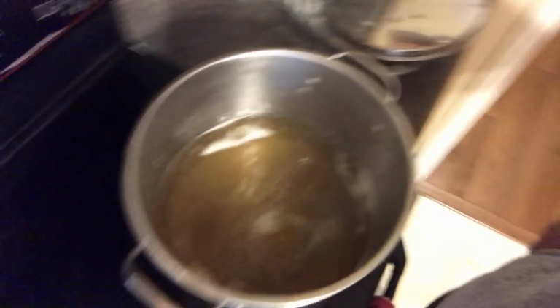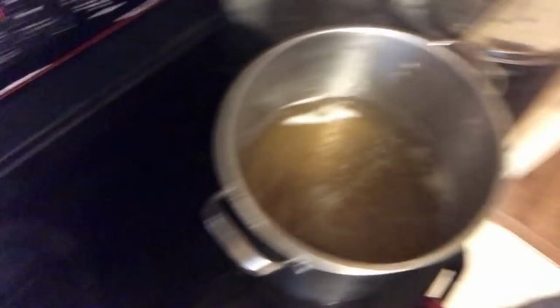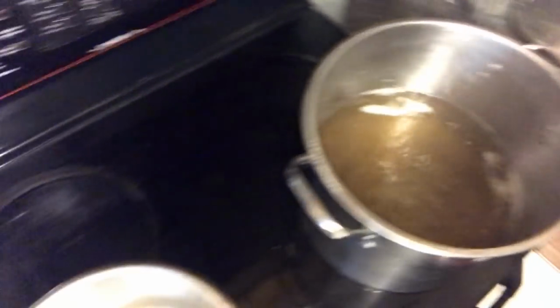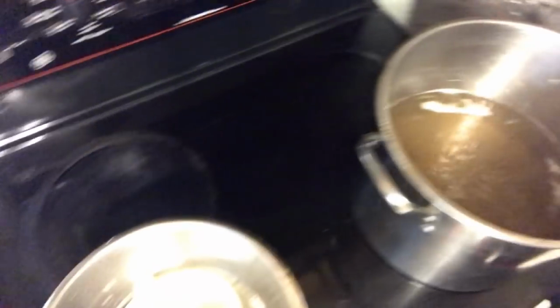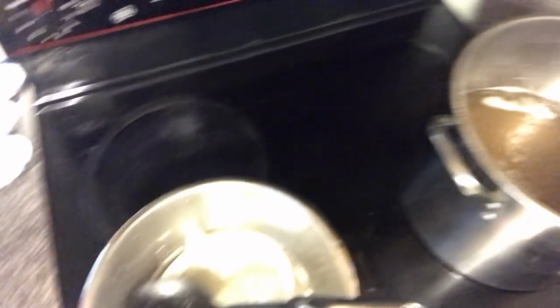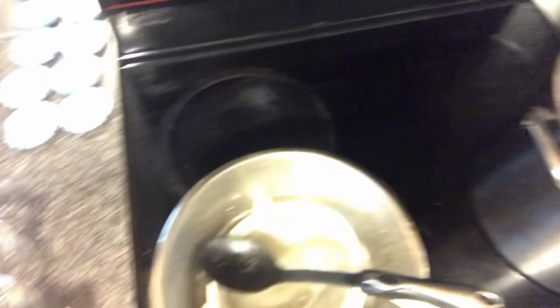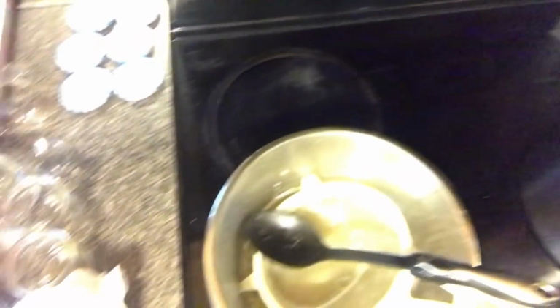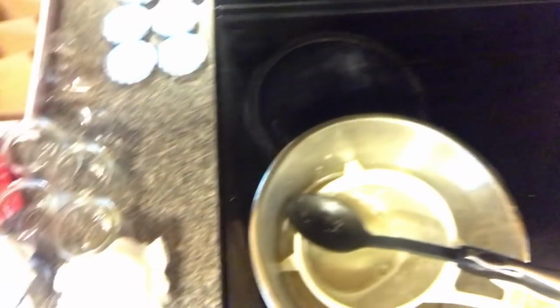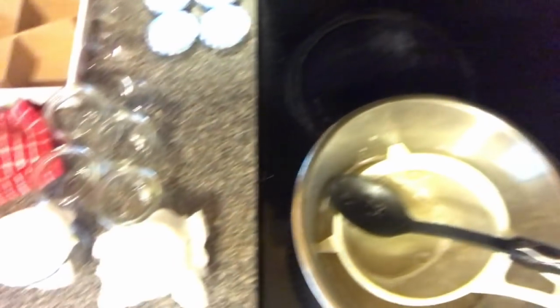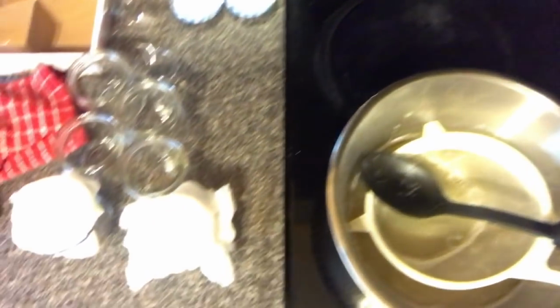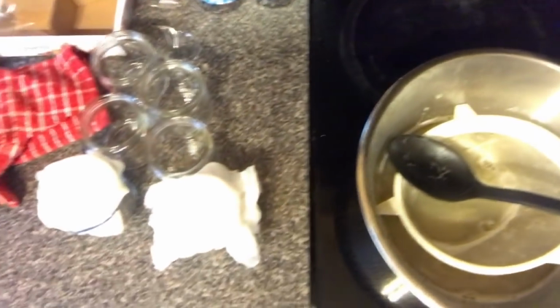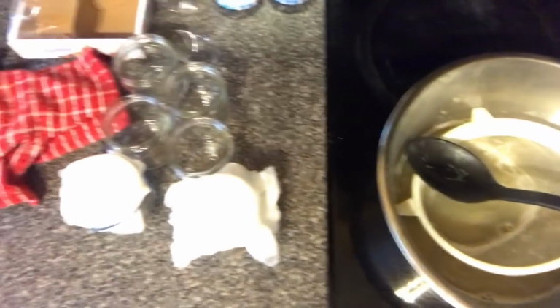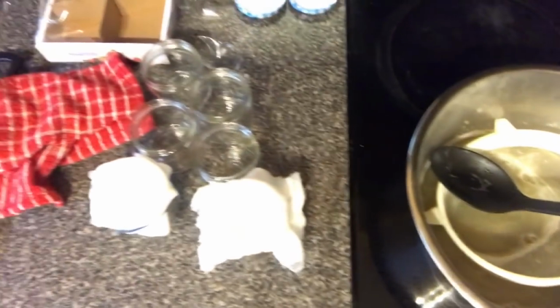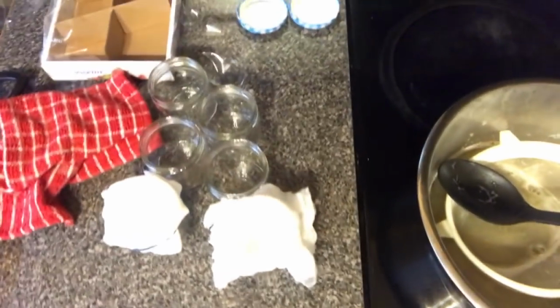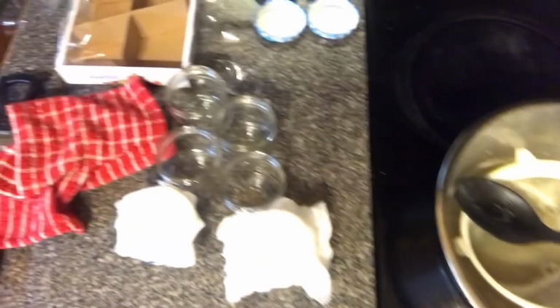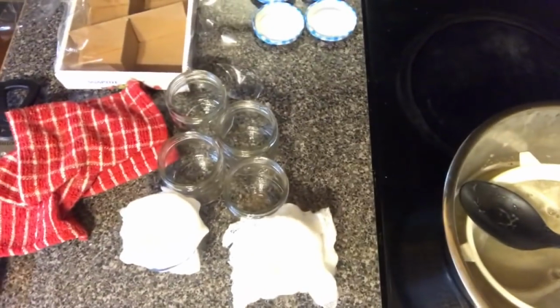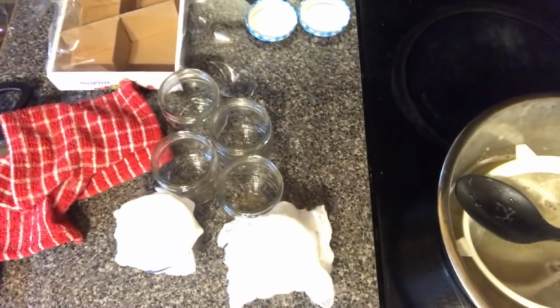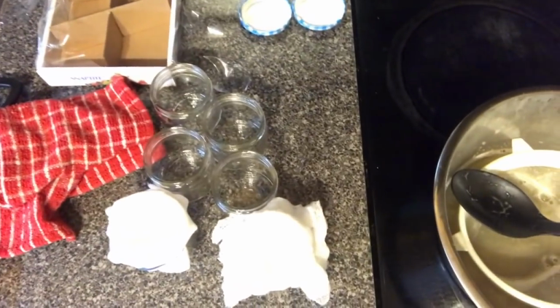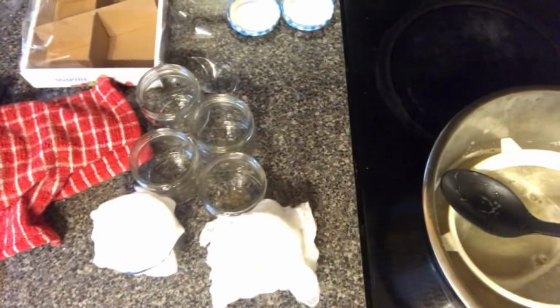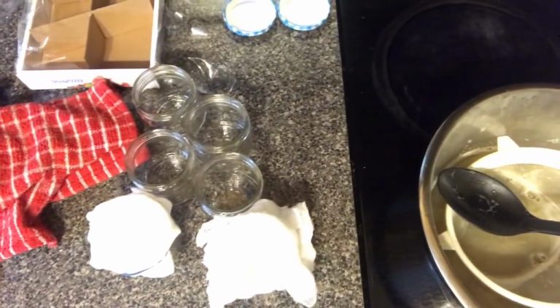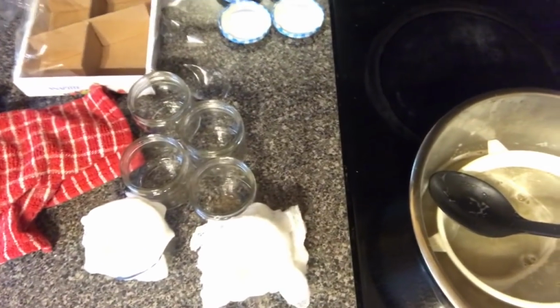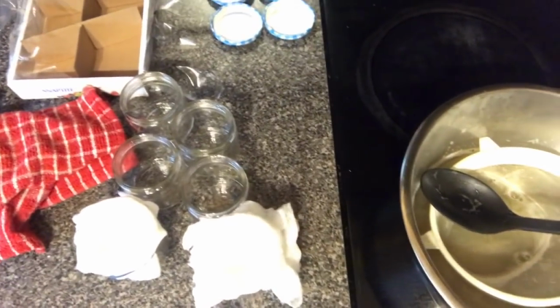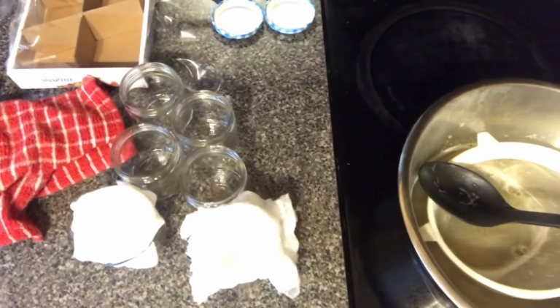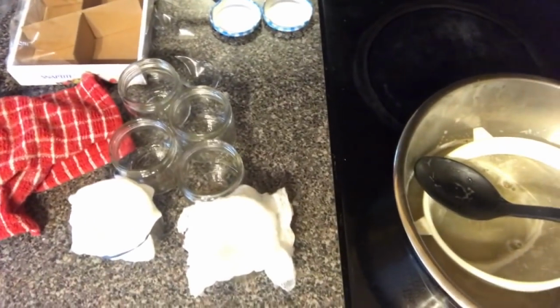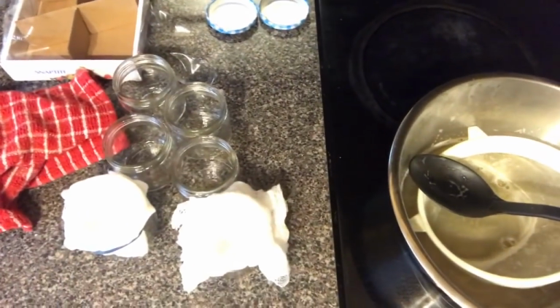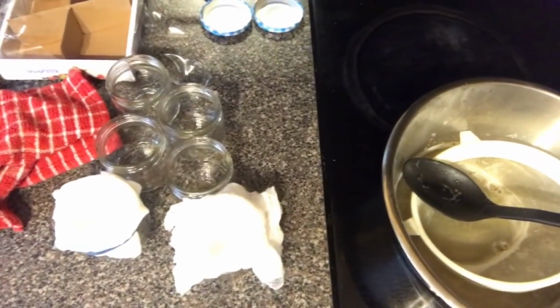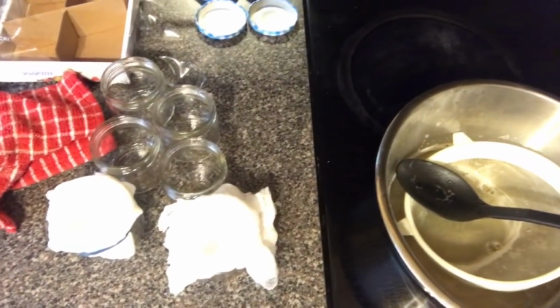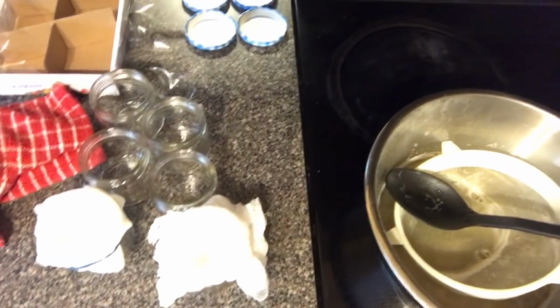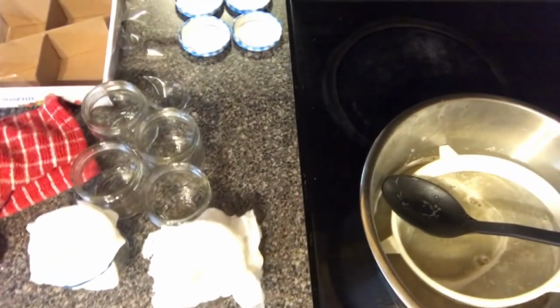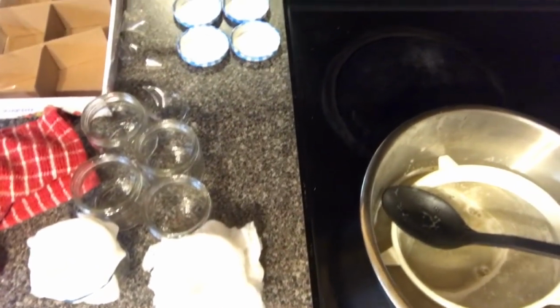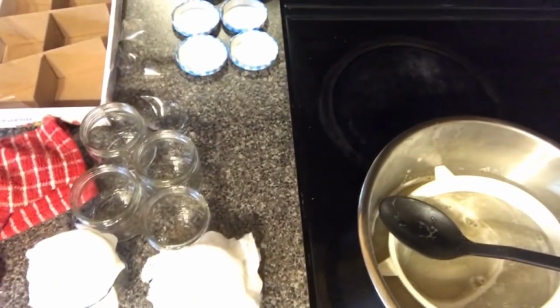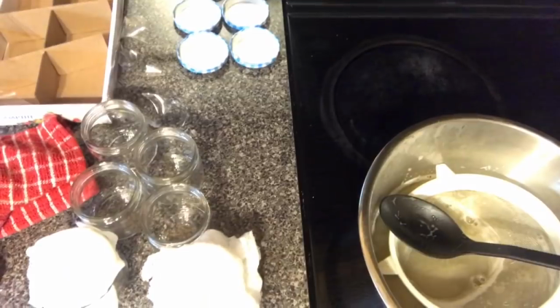Then I'm going to bring it over and pour it into these cute little jars.